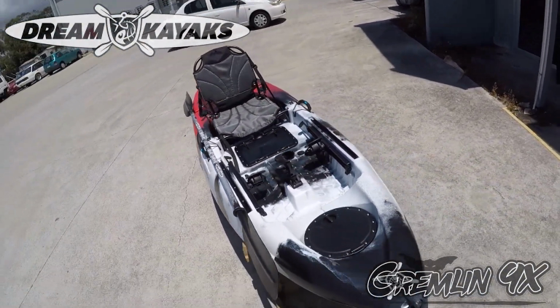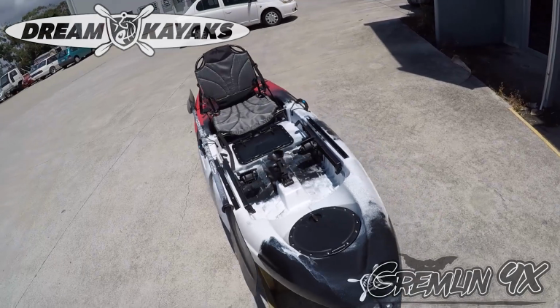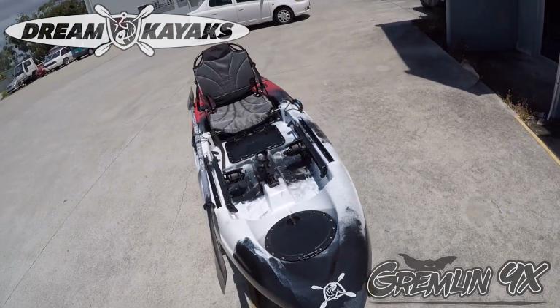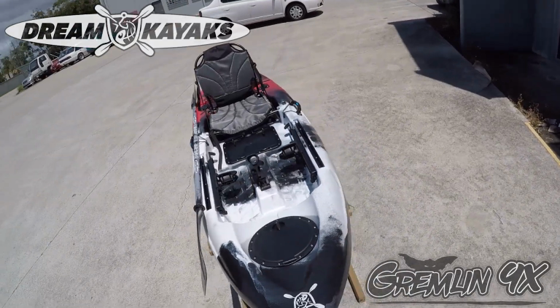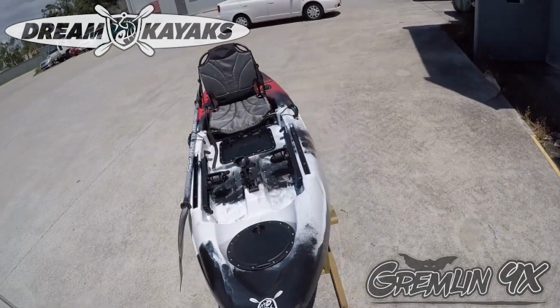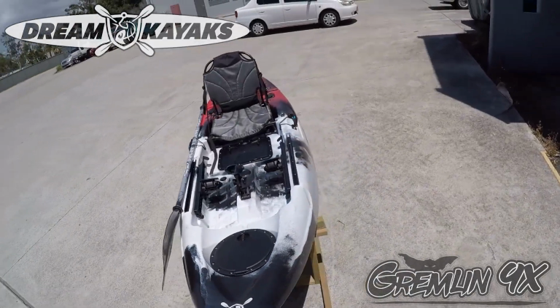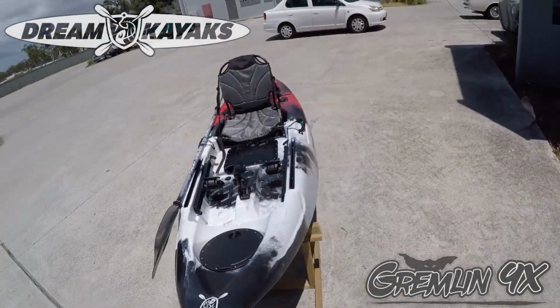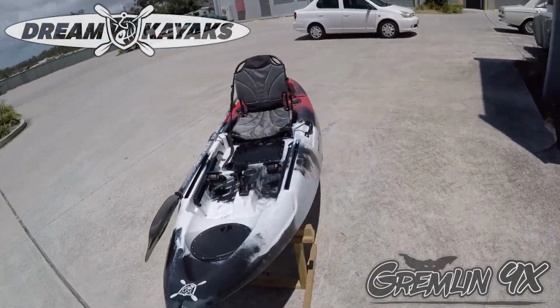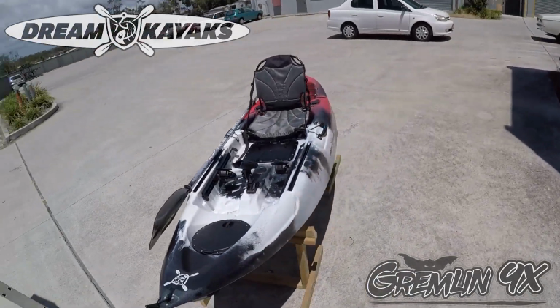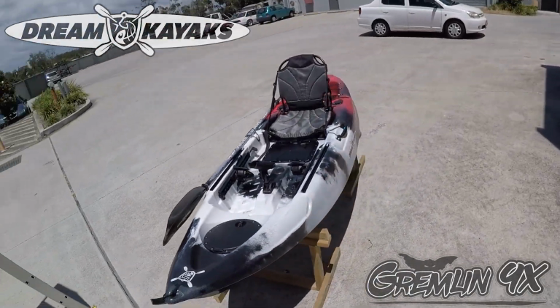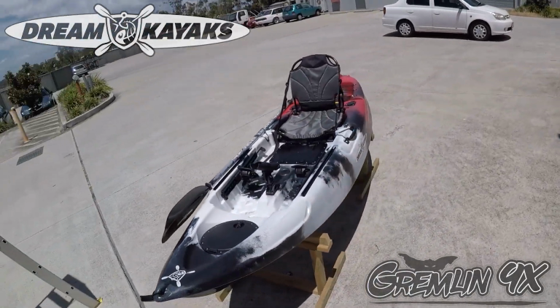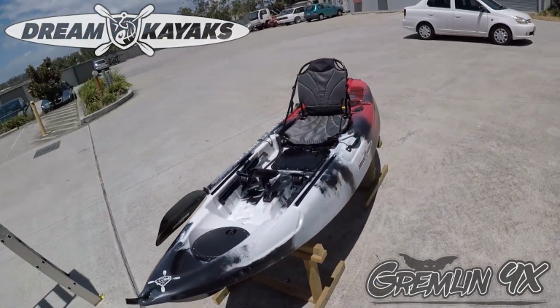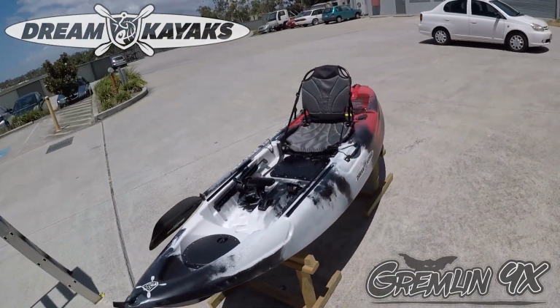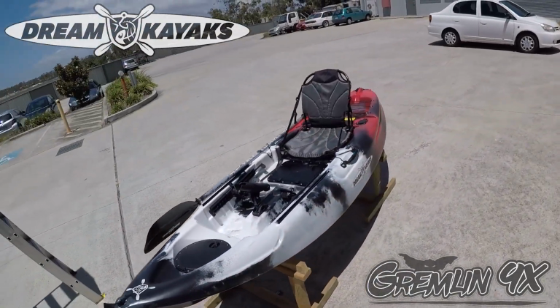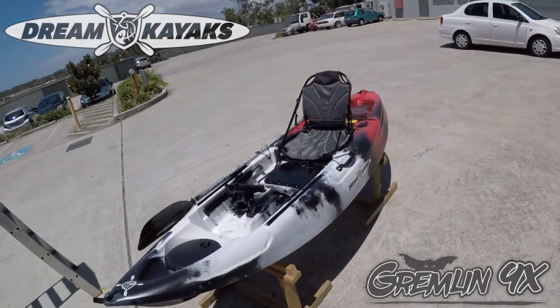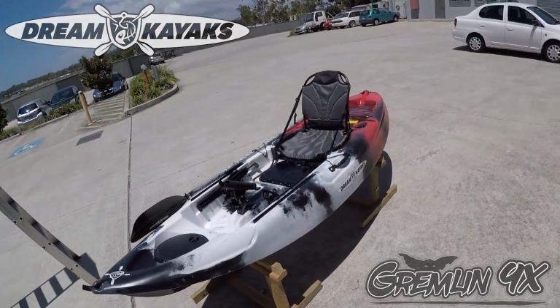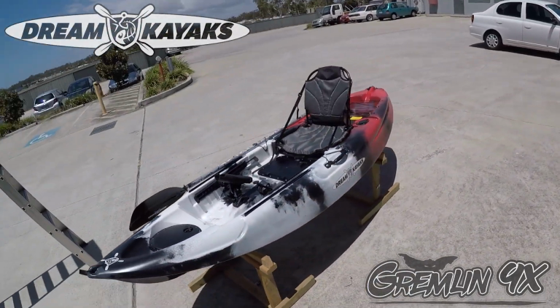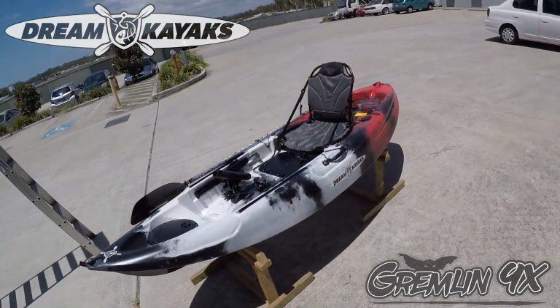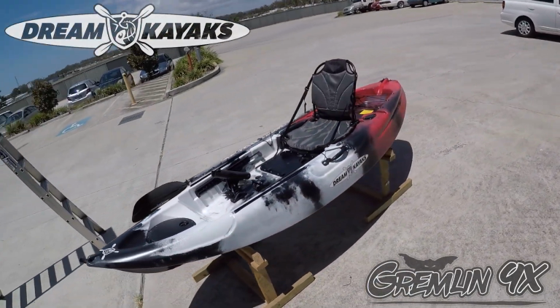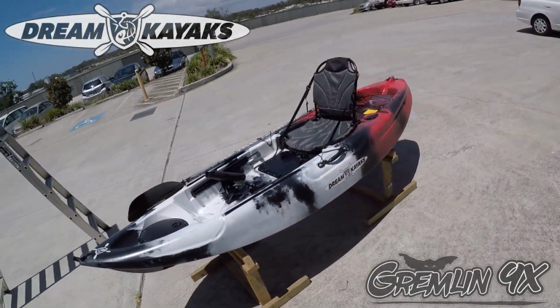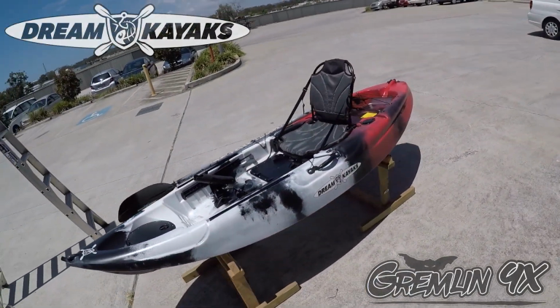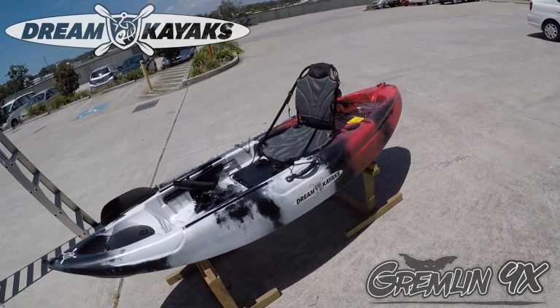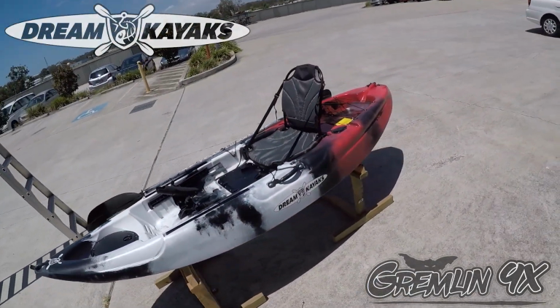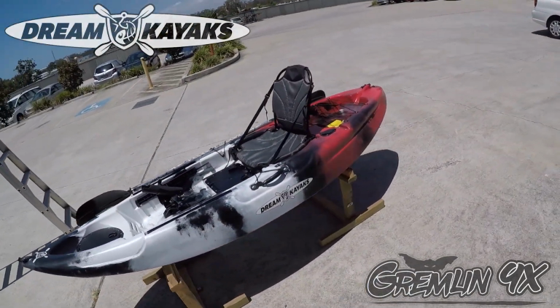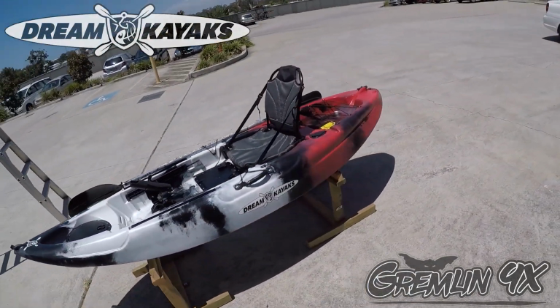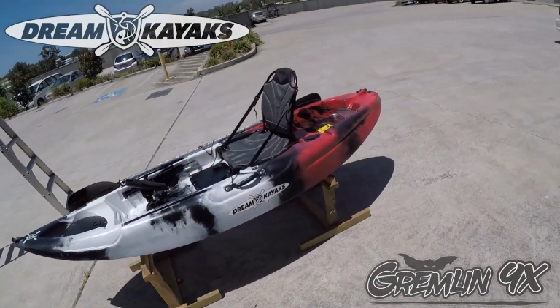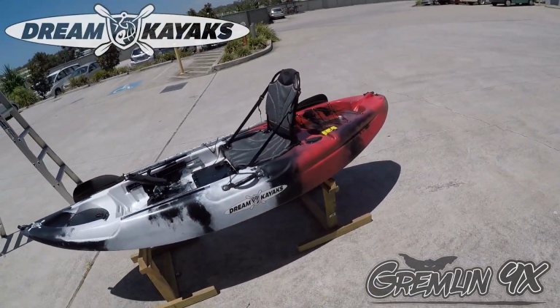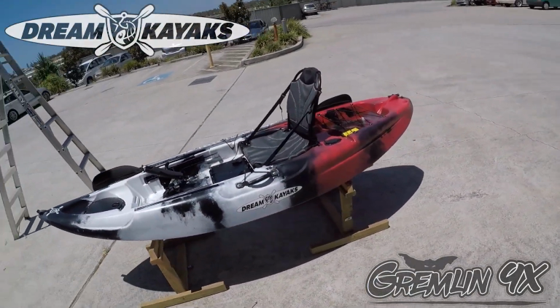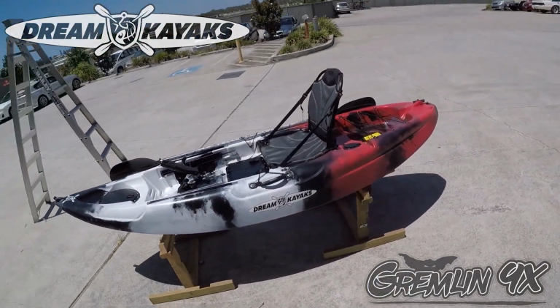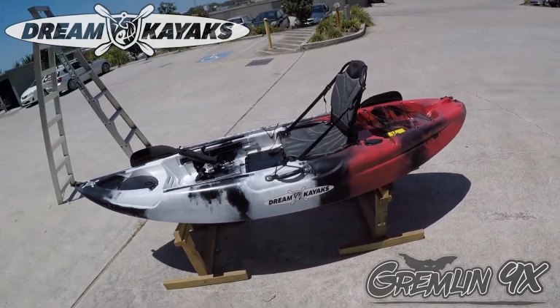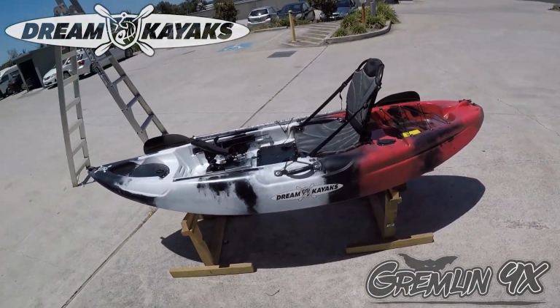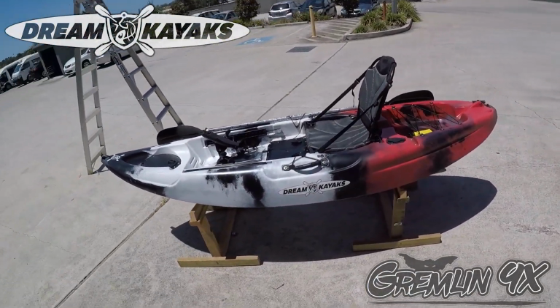This is also a new color on the Gremlin — a killer camo. Red and black fading into white and black.